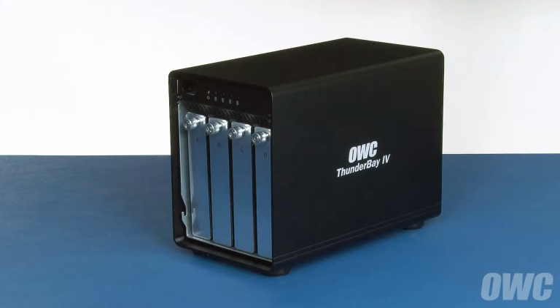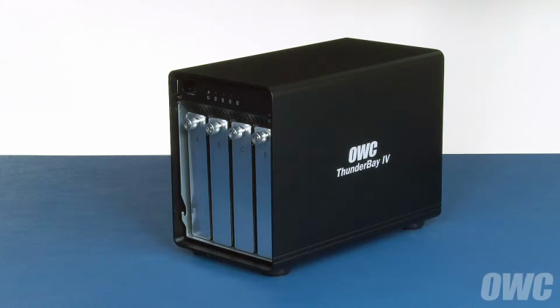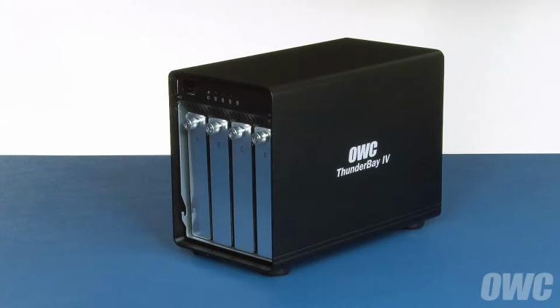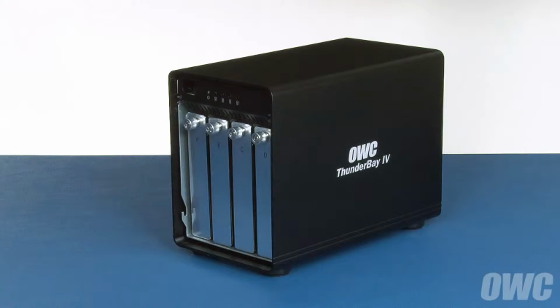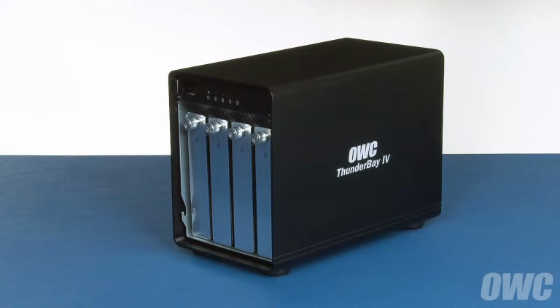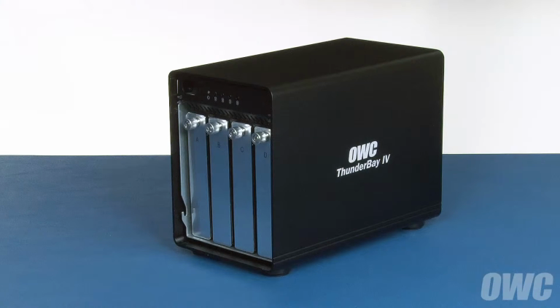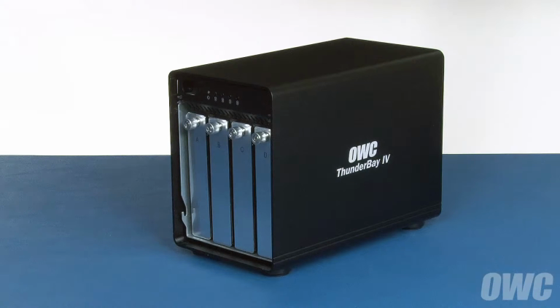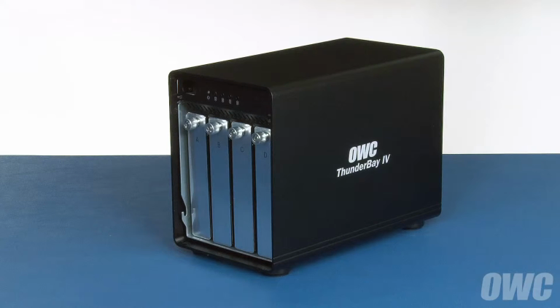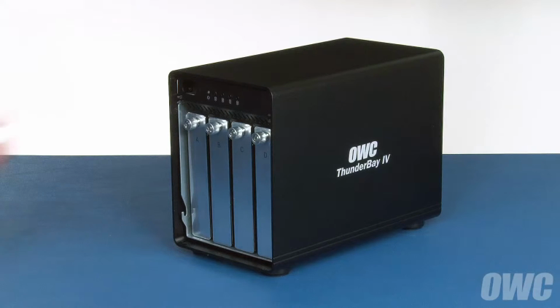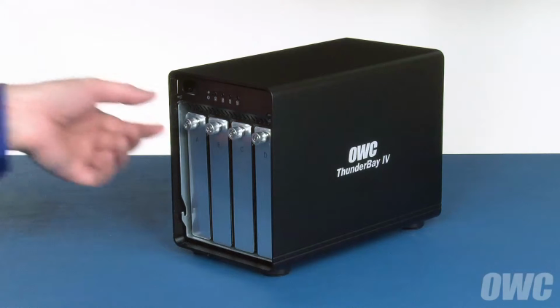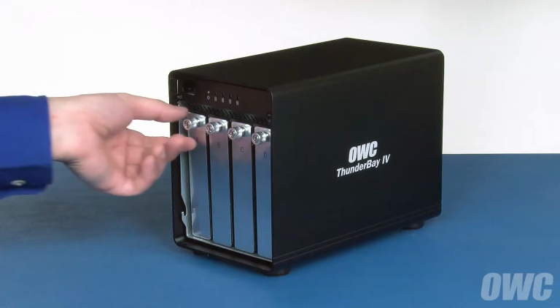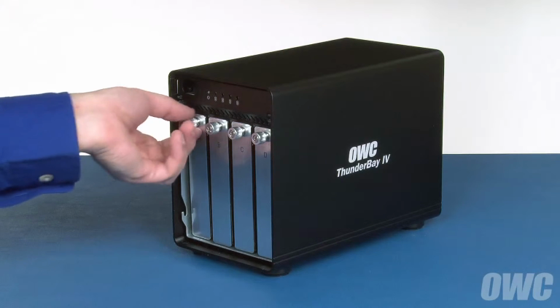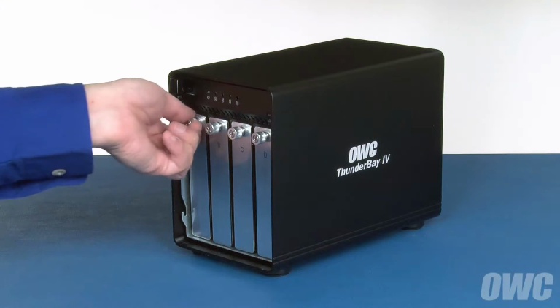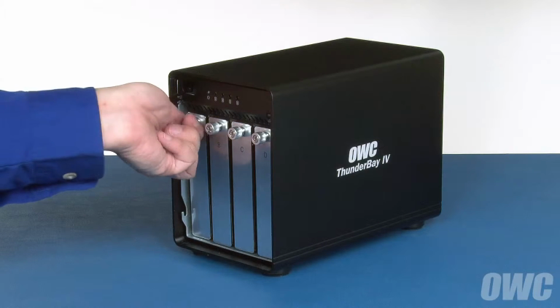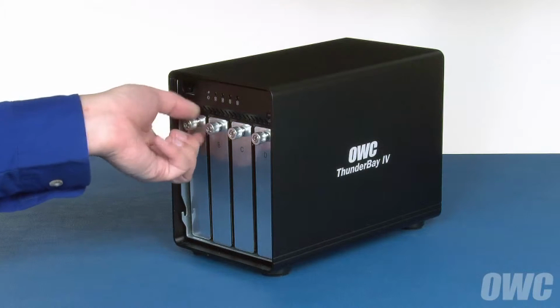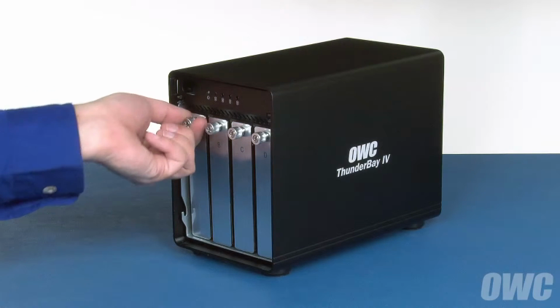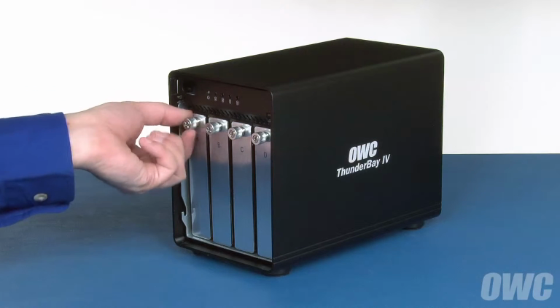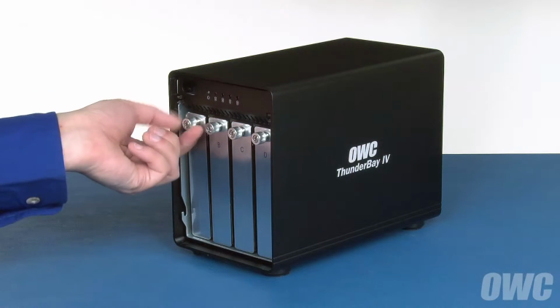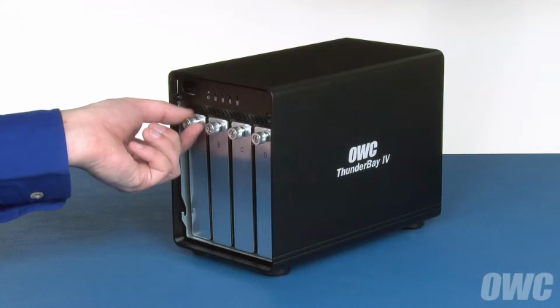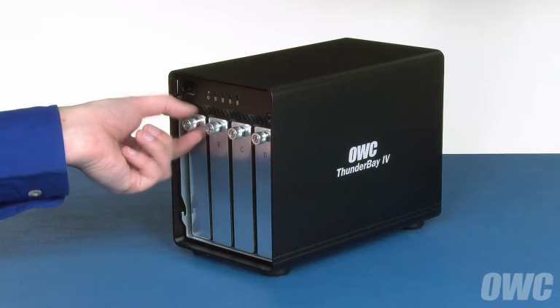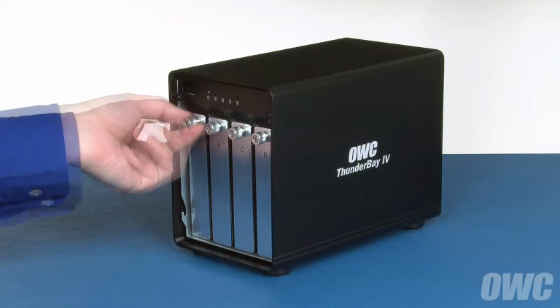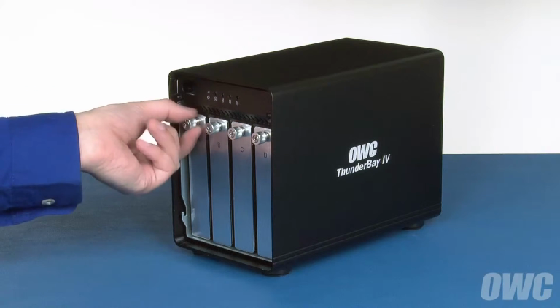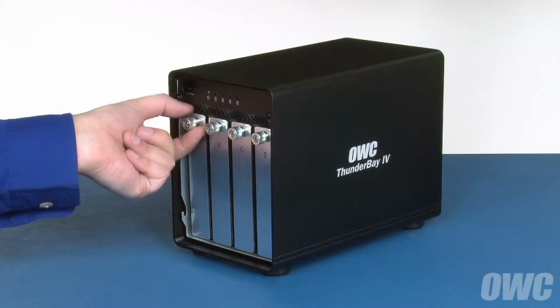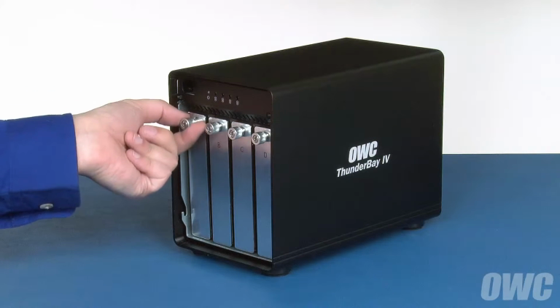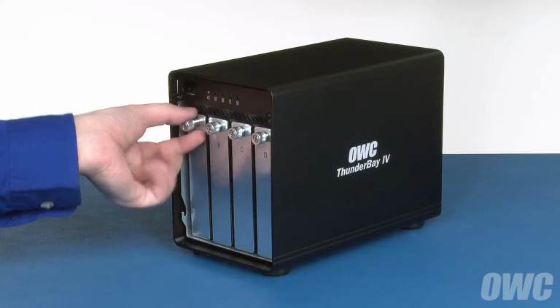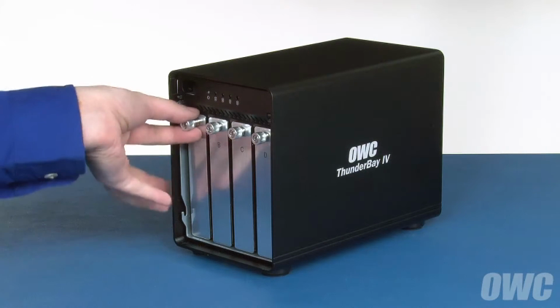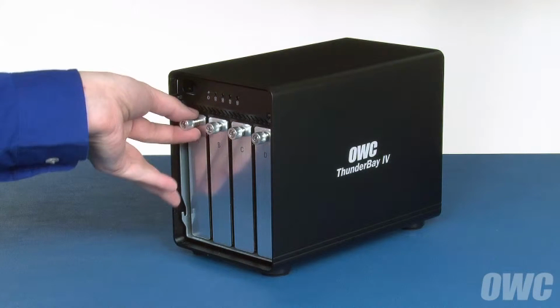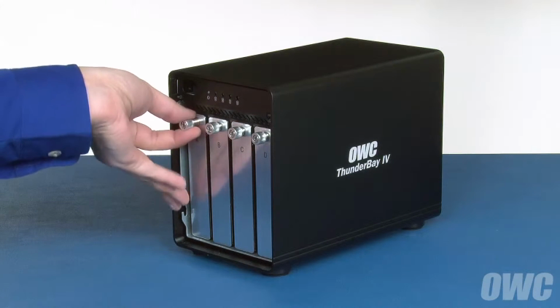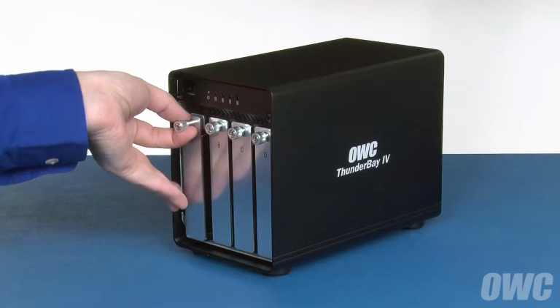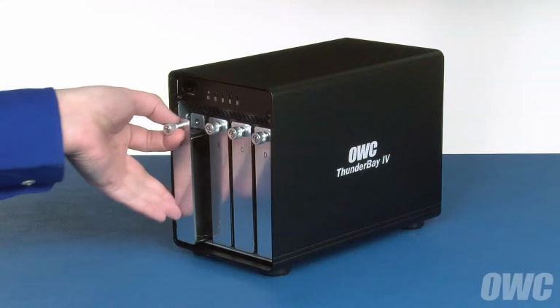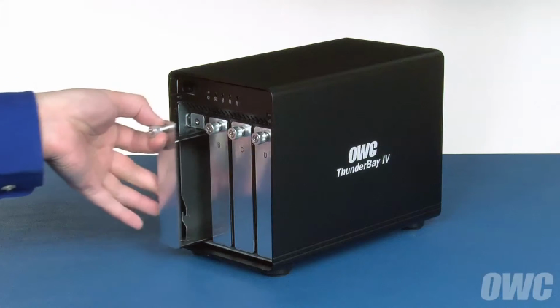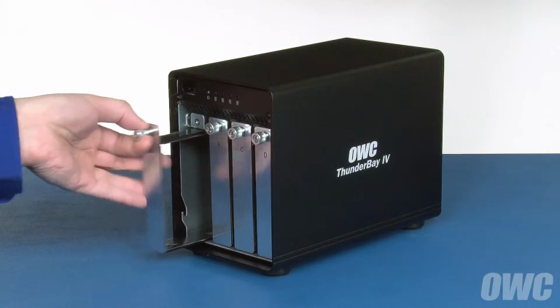You can then remove each of the four drive trays by loosening the thumbscrew all the way and then using it to pull the tray all the way out.